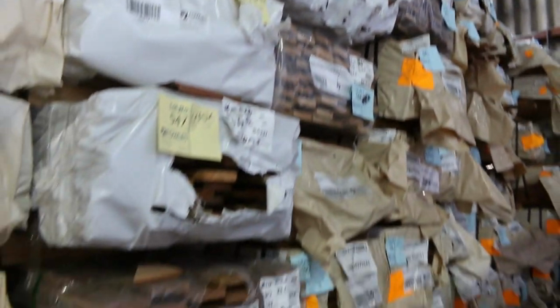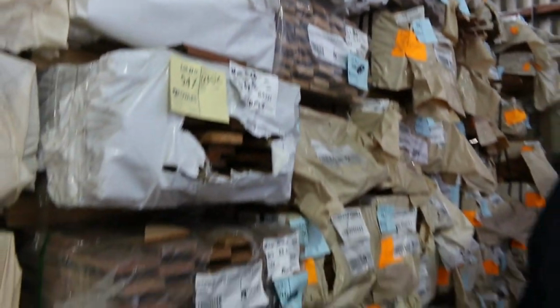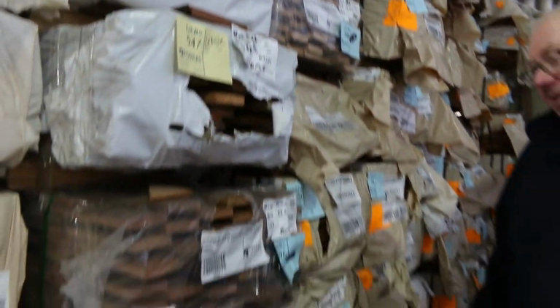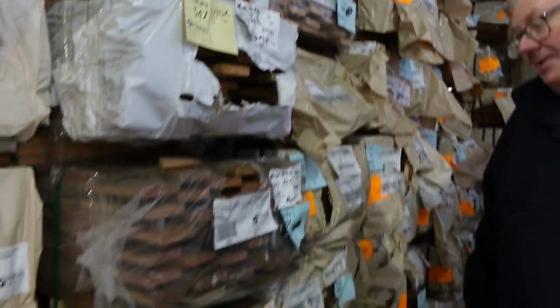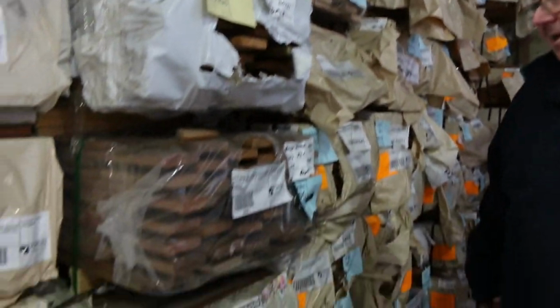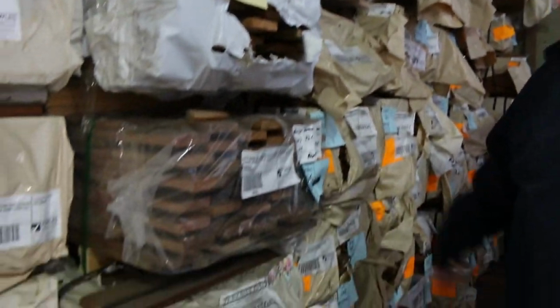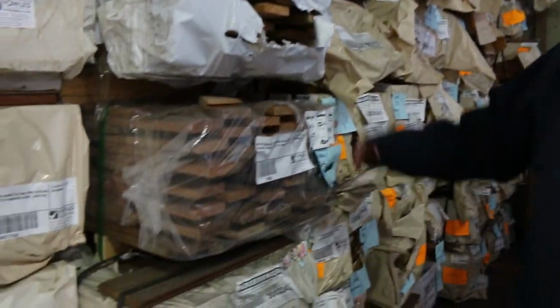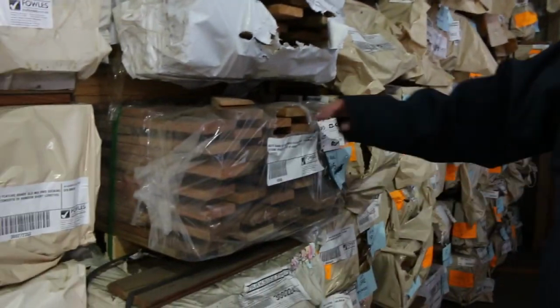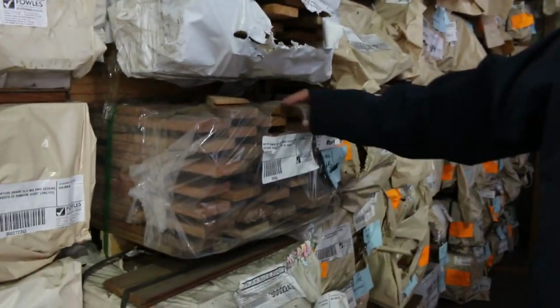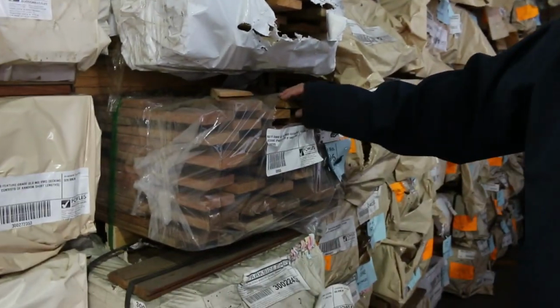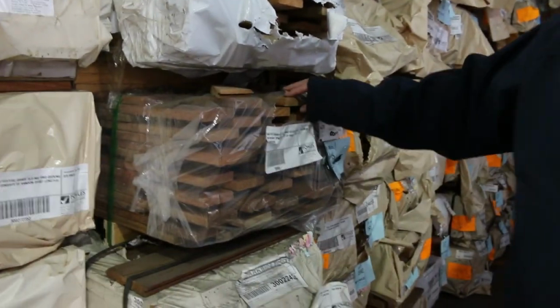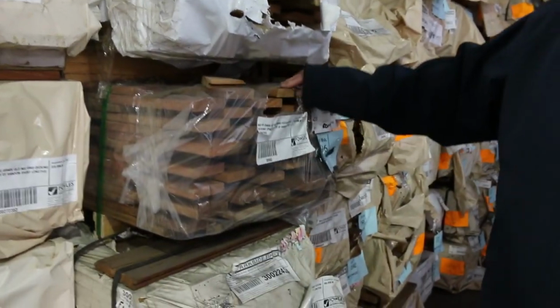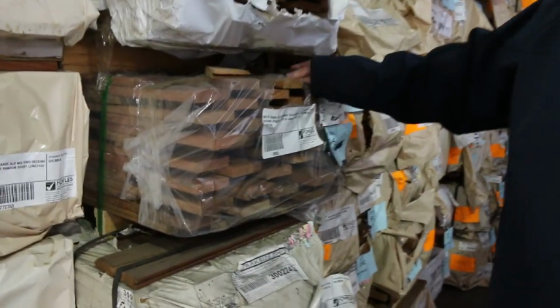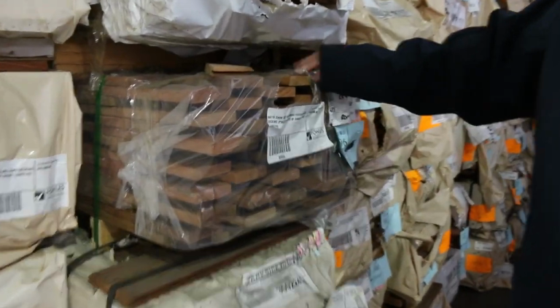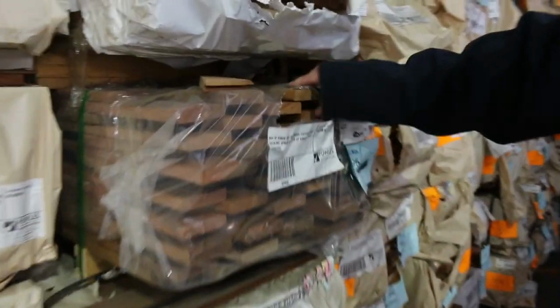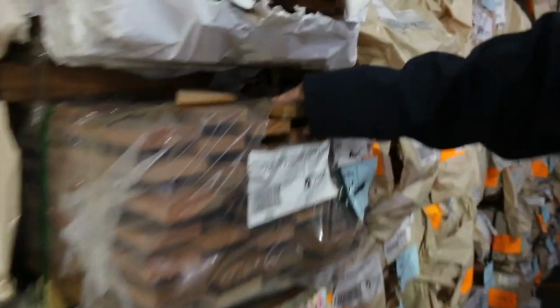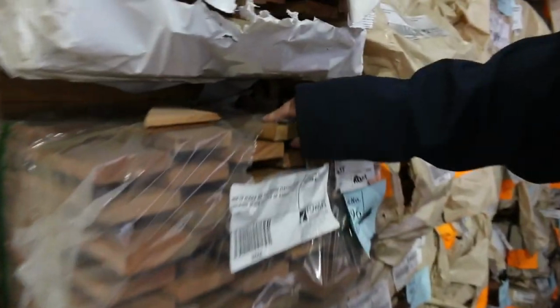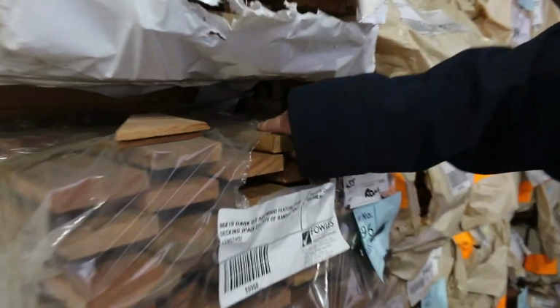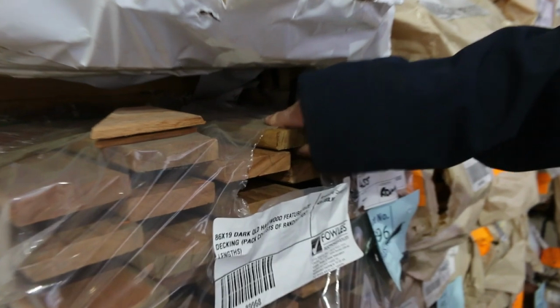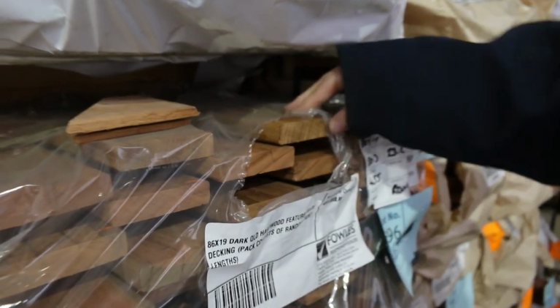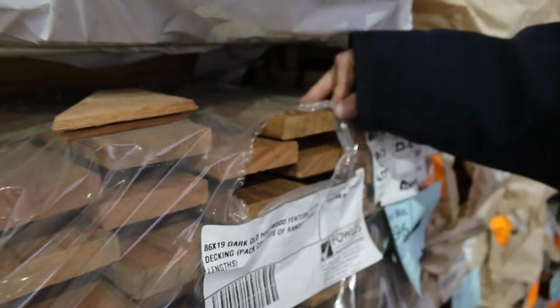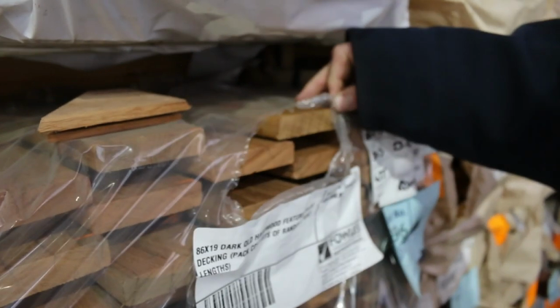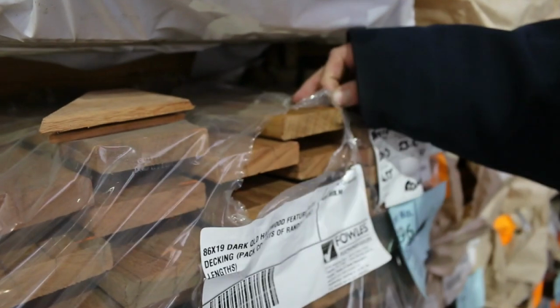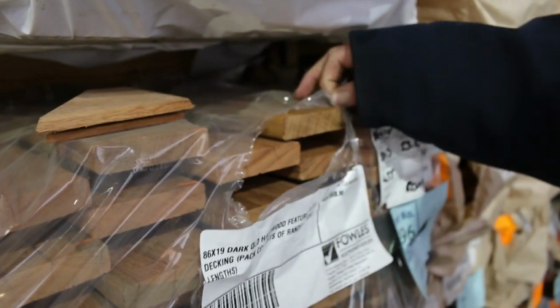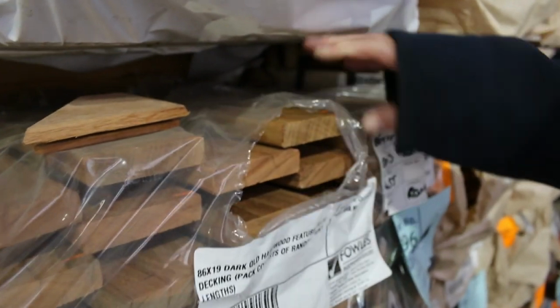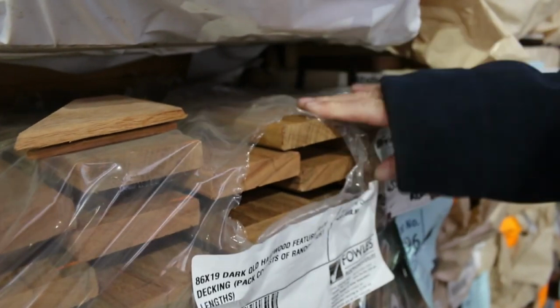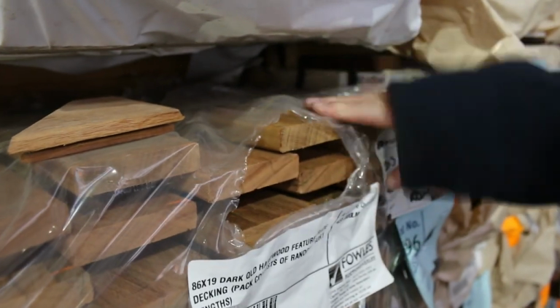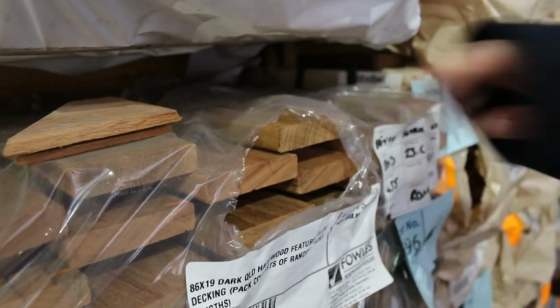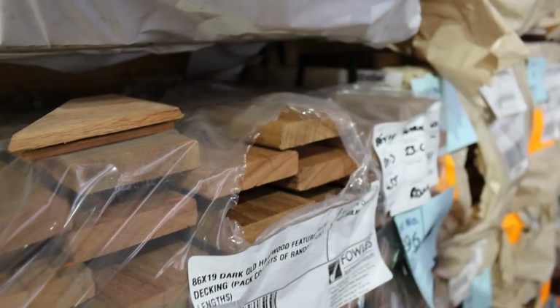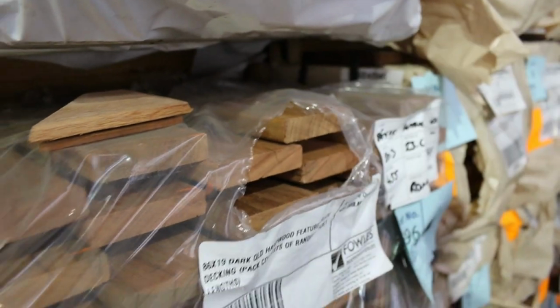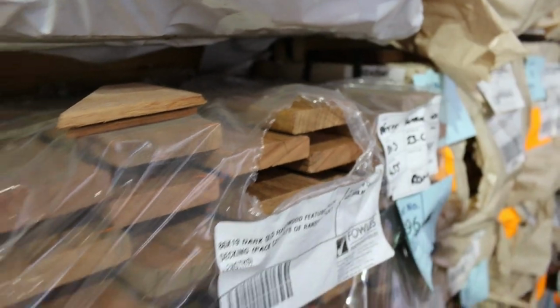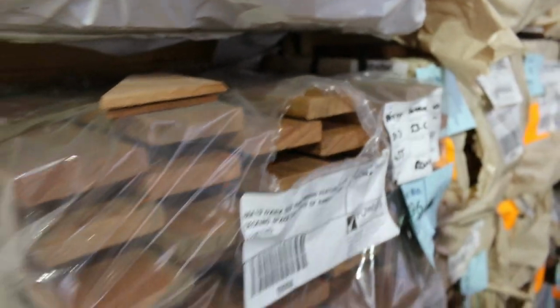Here's some of the dark Queensland mixed hardwood — really nice colours in some of that stuff, absolutely.